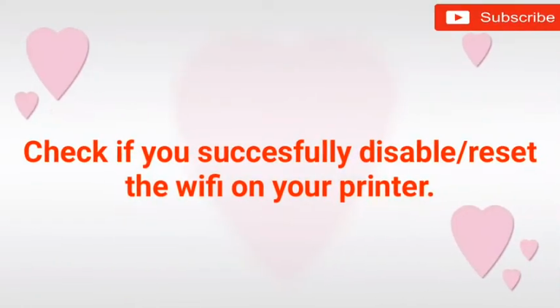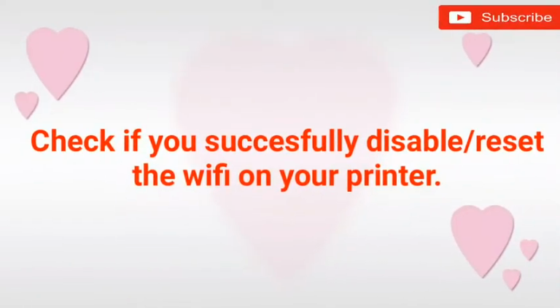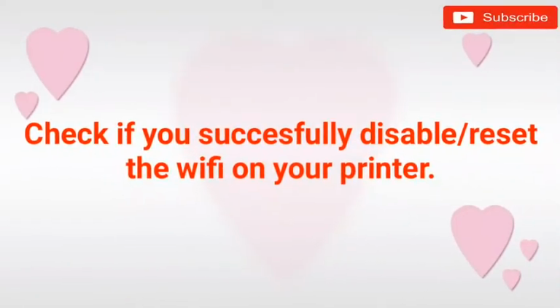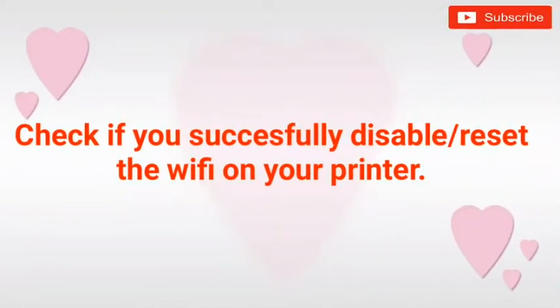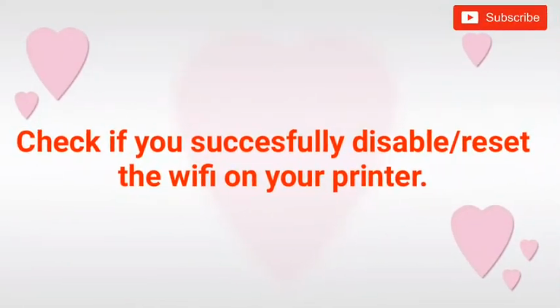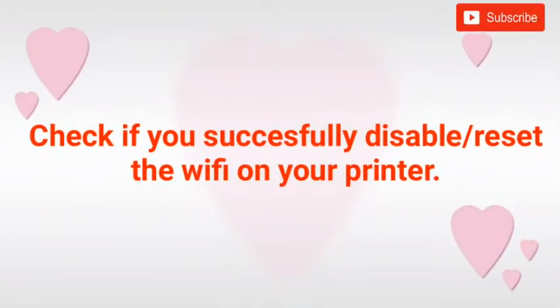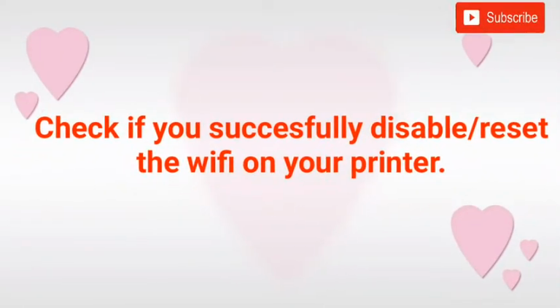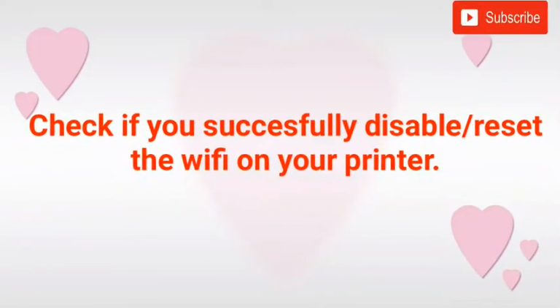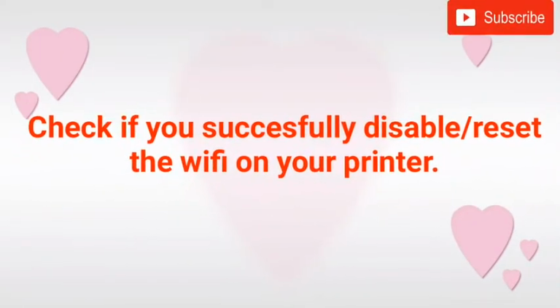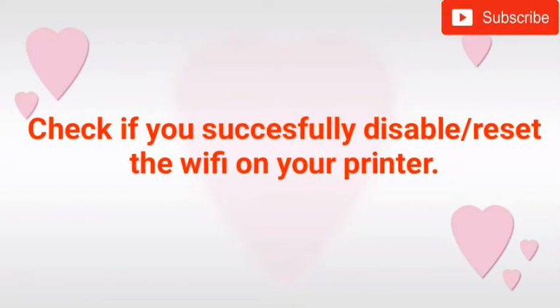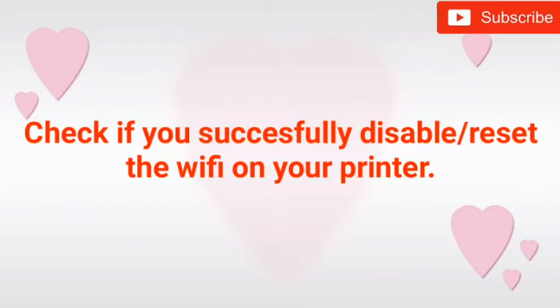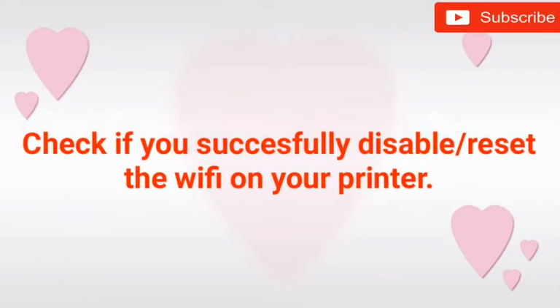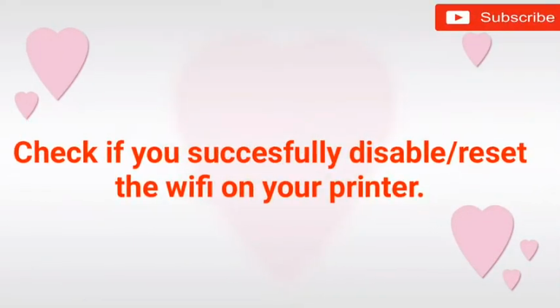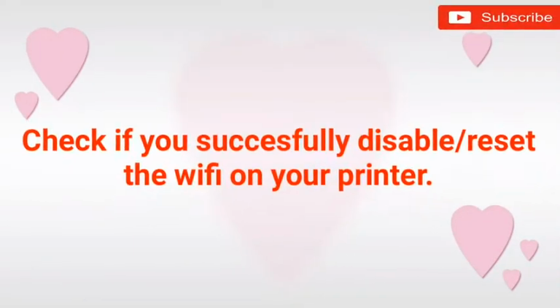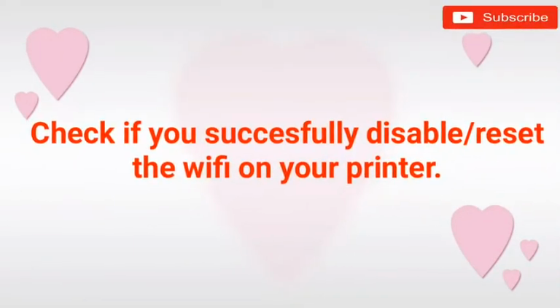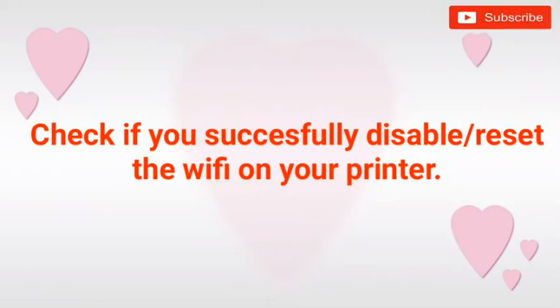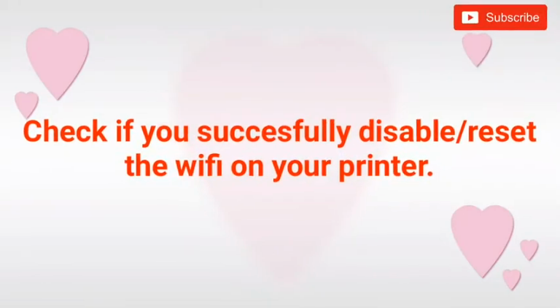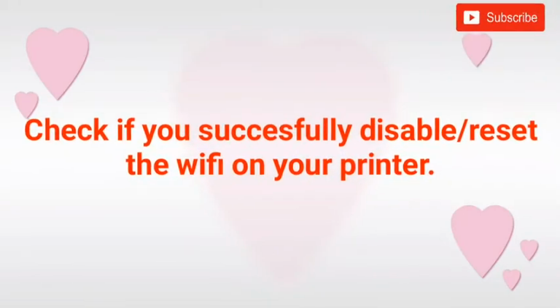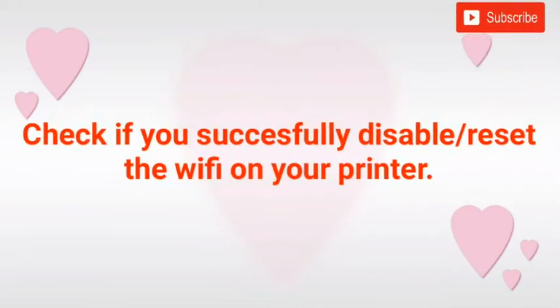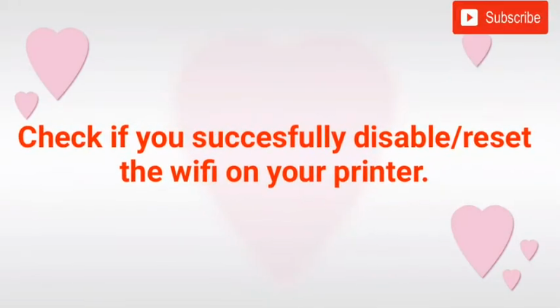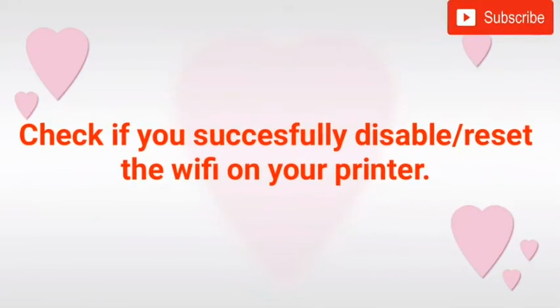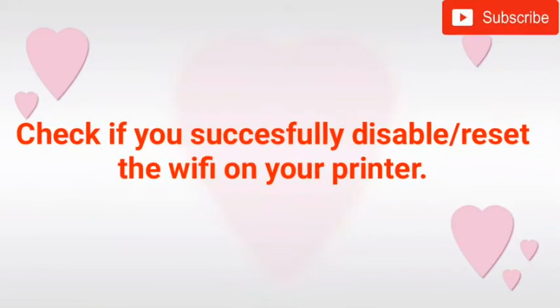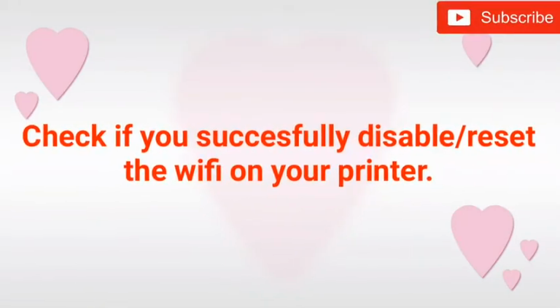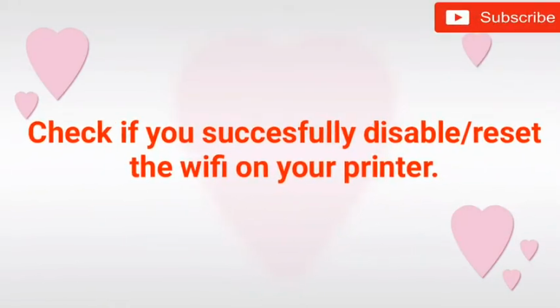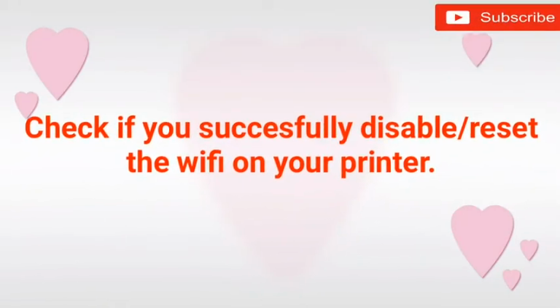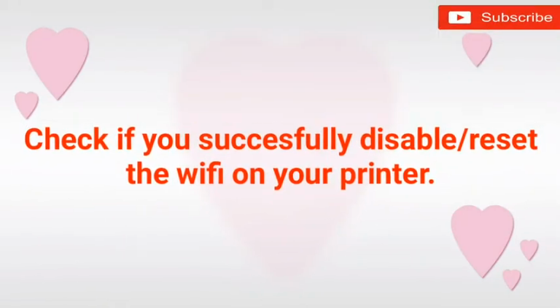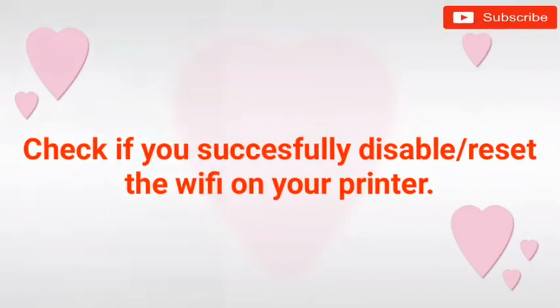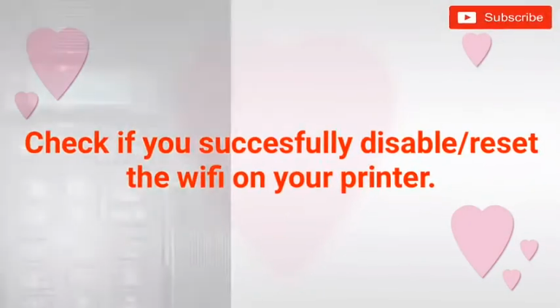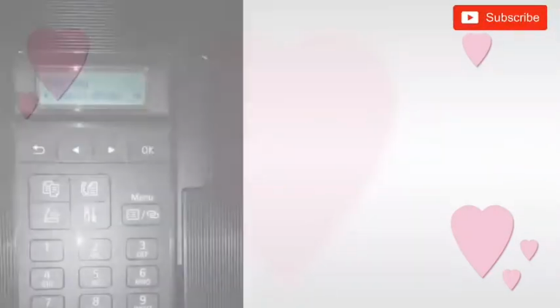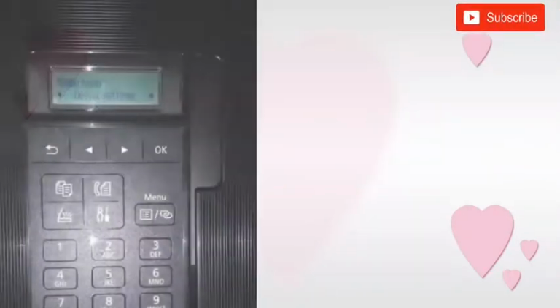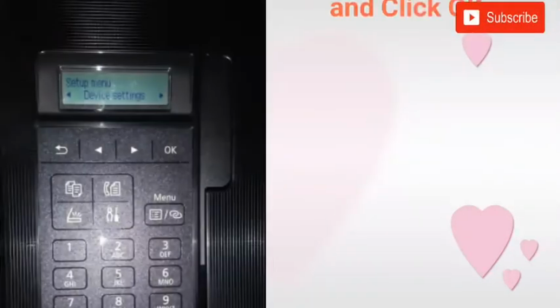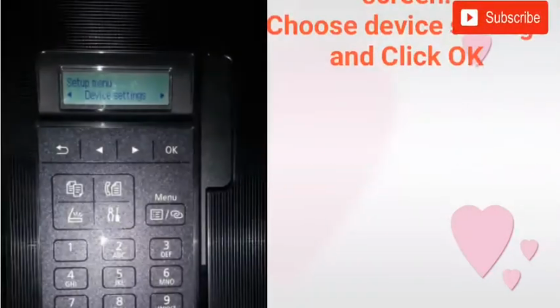To check if you successfully disabled the WiFi on your printer, follow these steps.